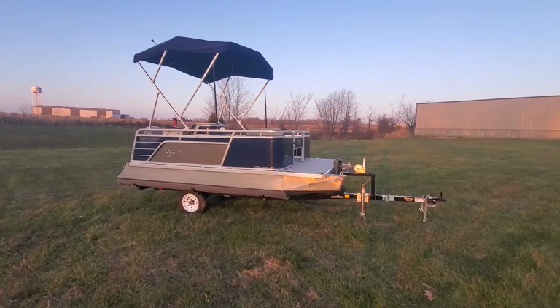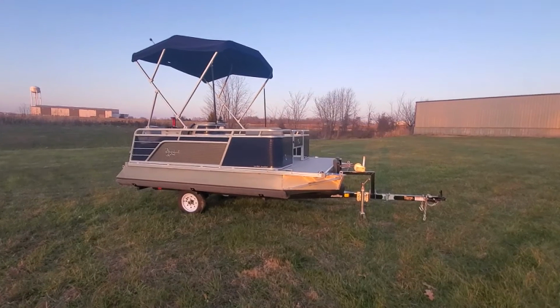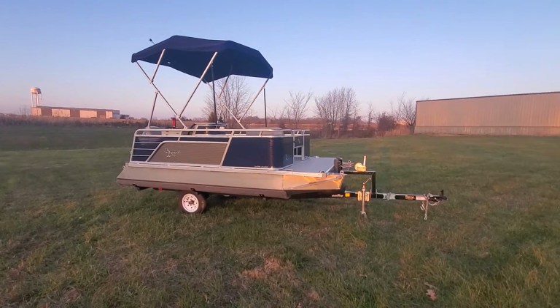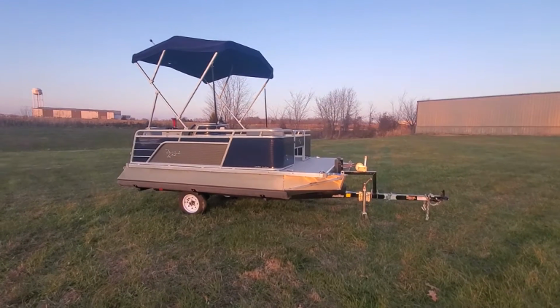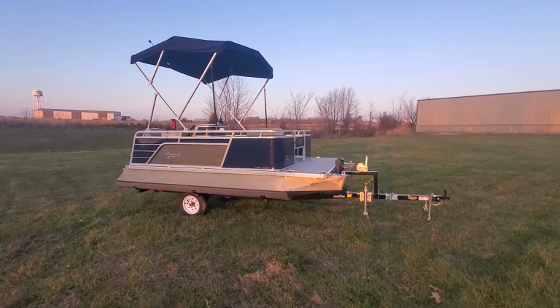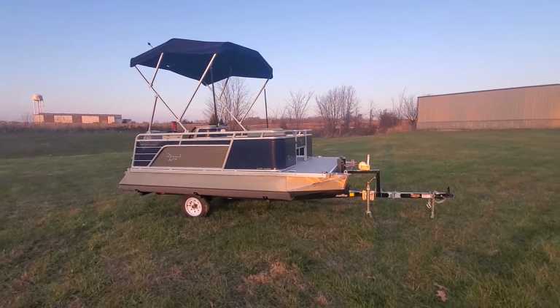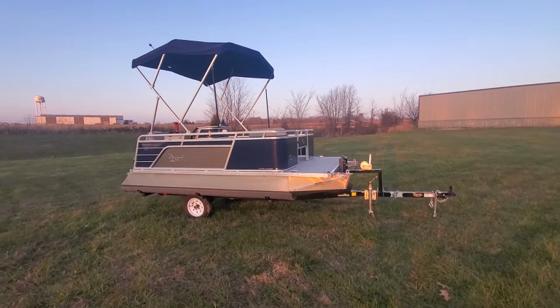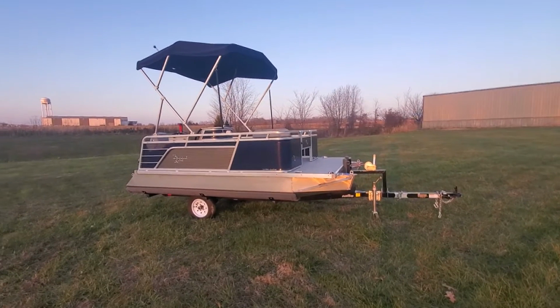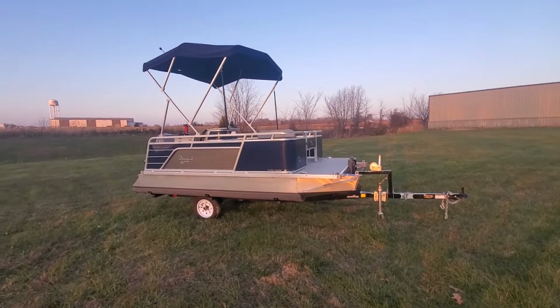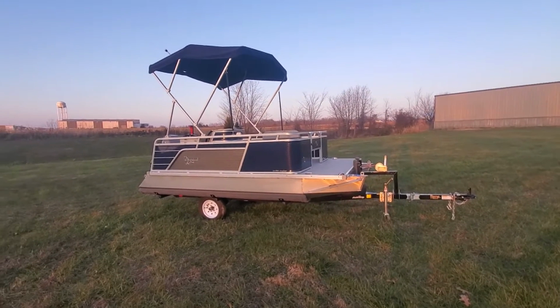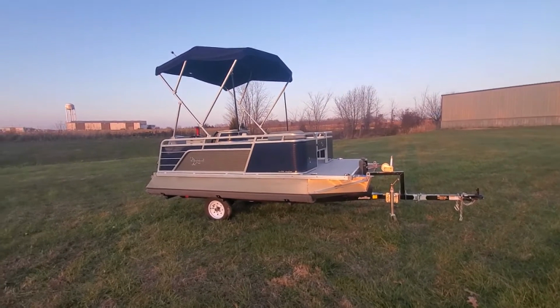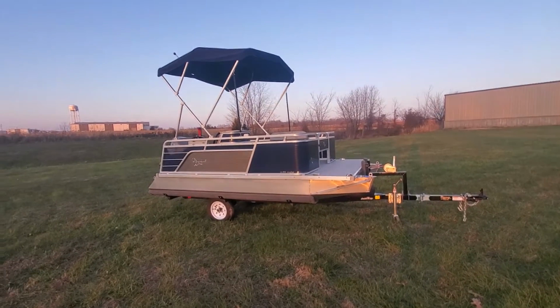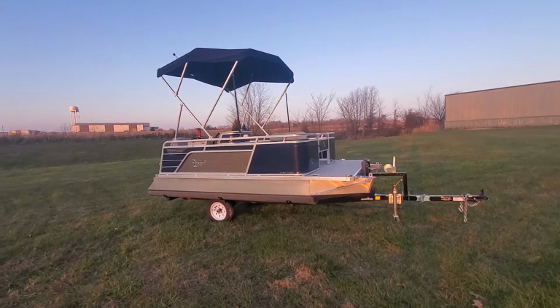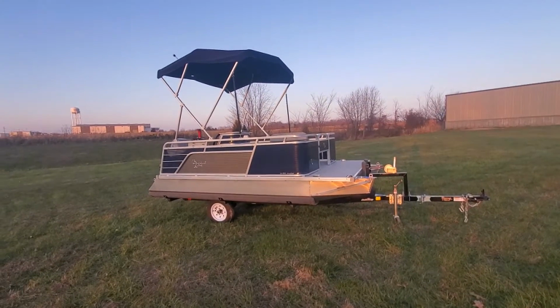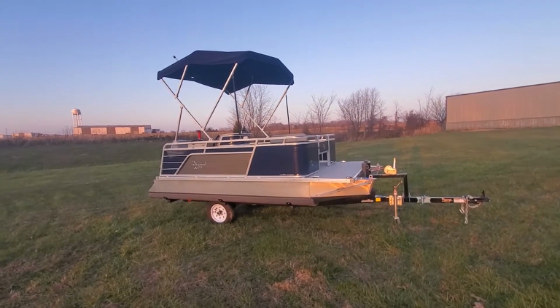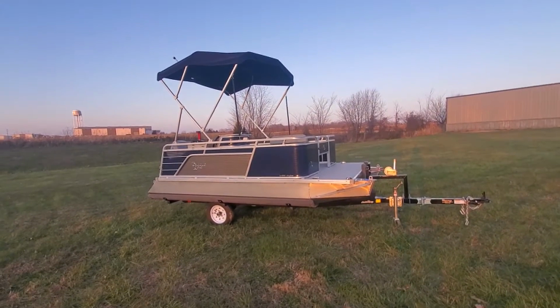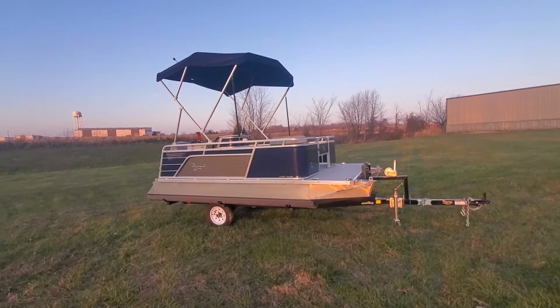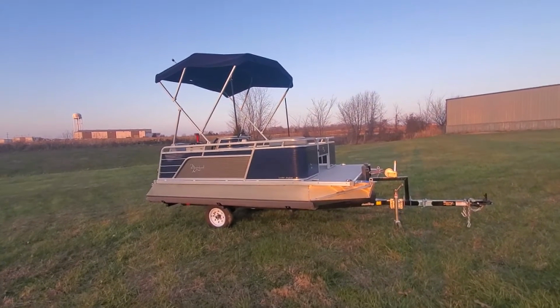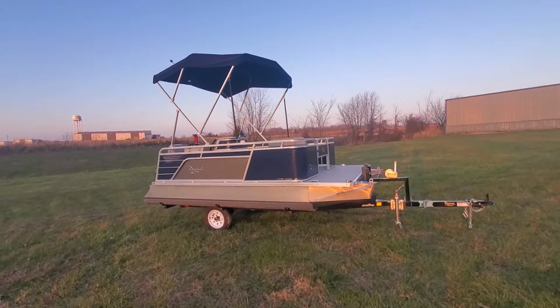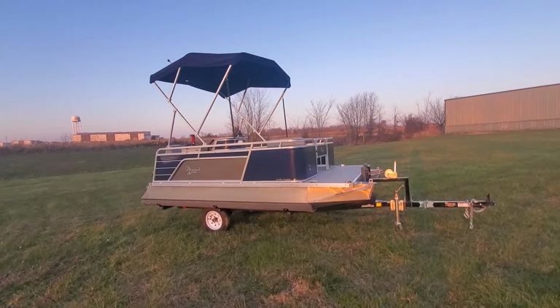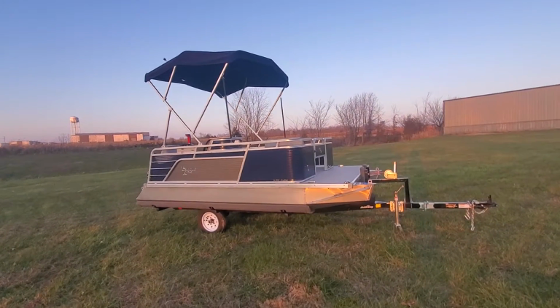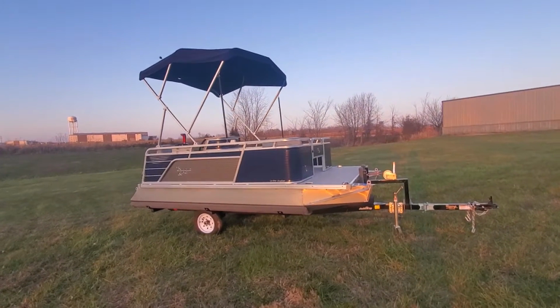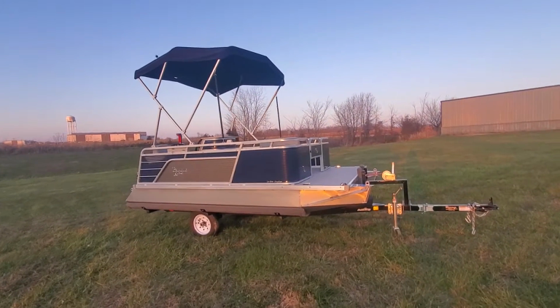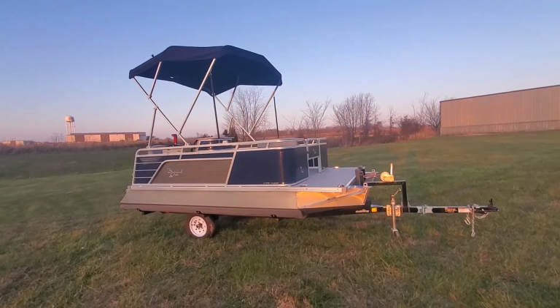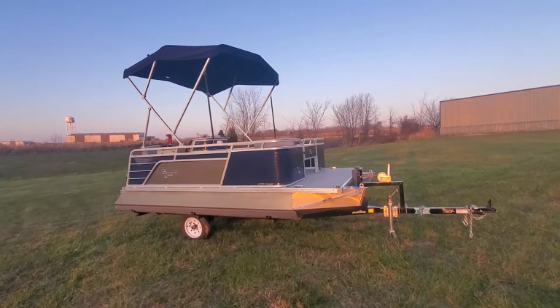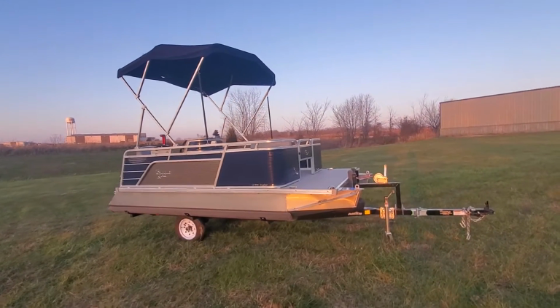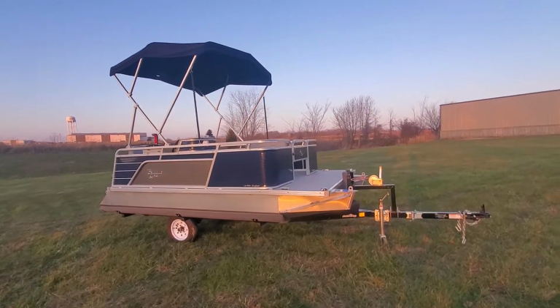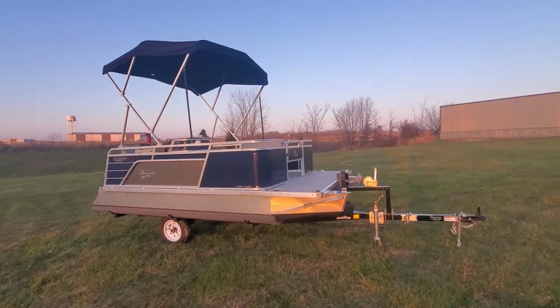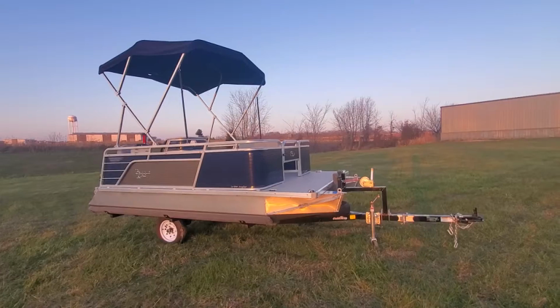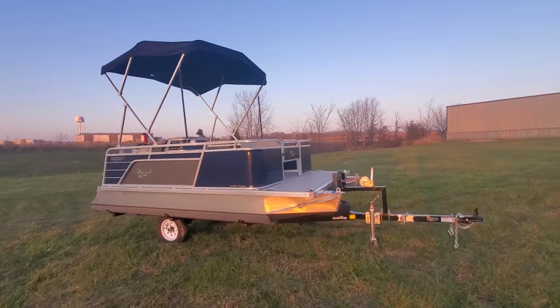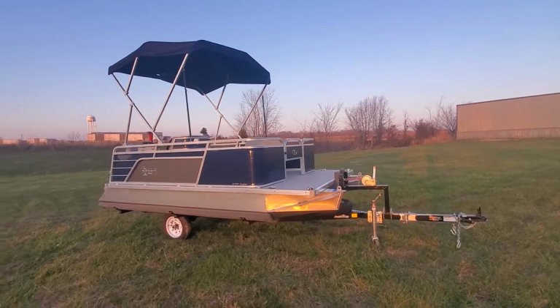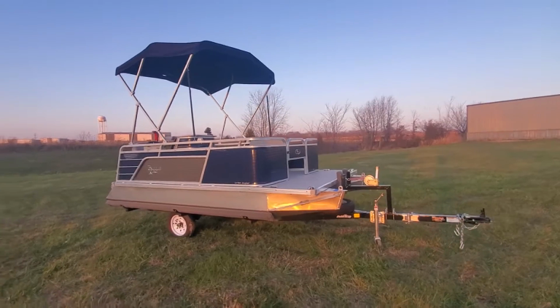Hello everyone, welcome back. Charles of First Auto Credit here. I'm going to do another boat build video.